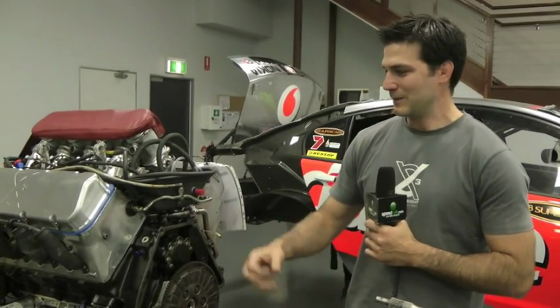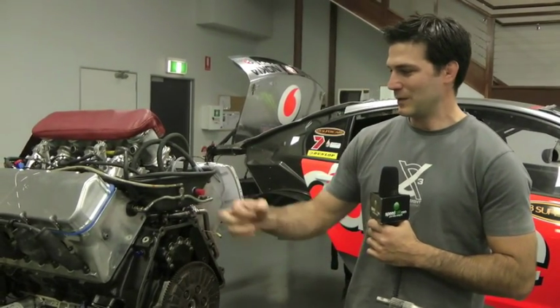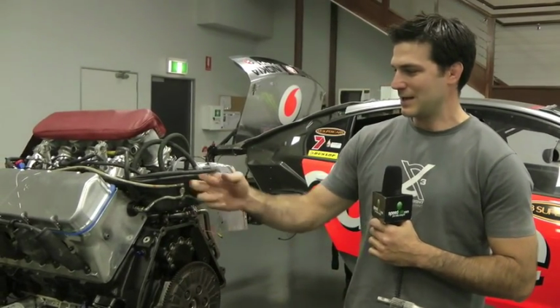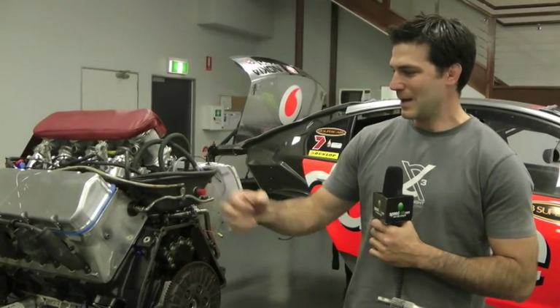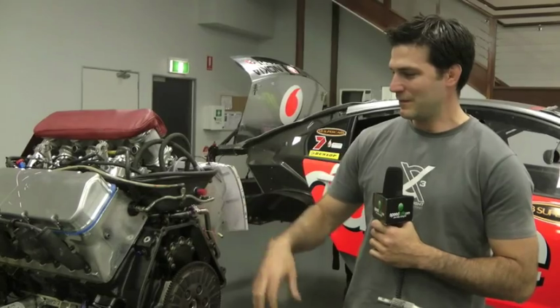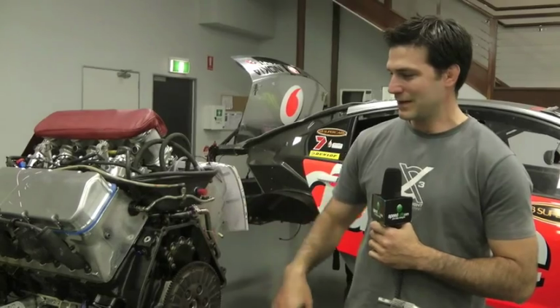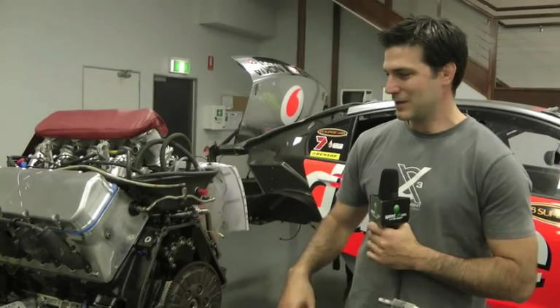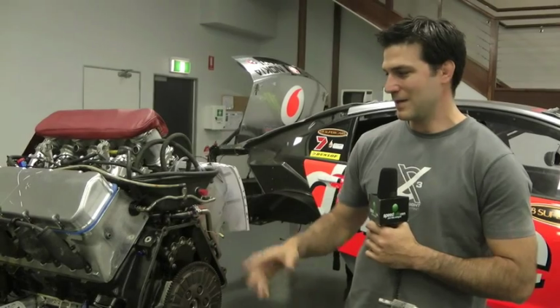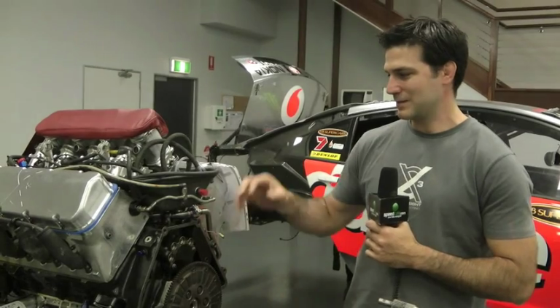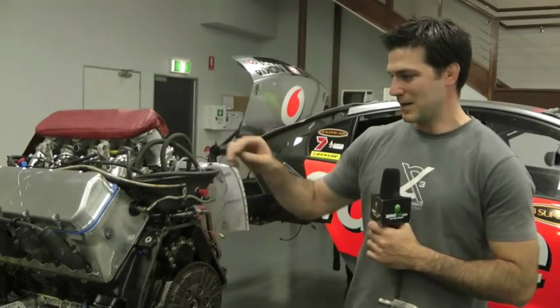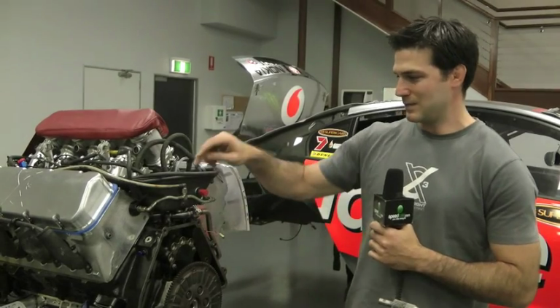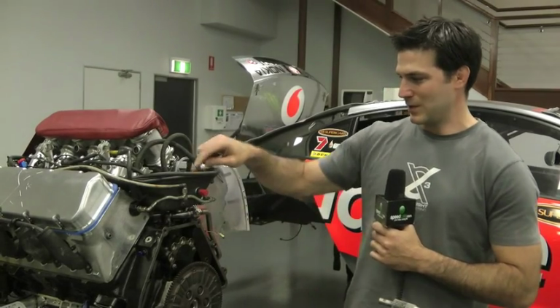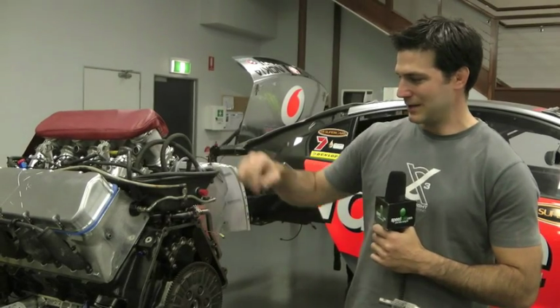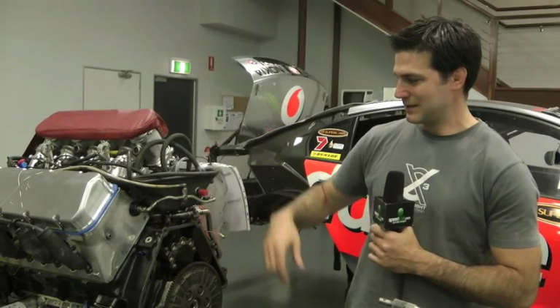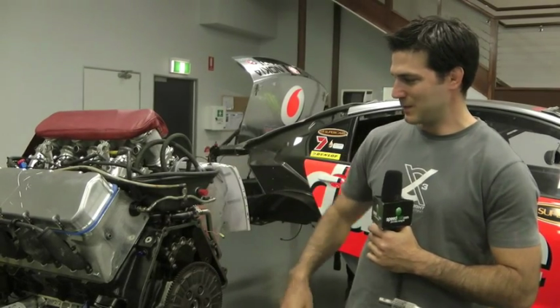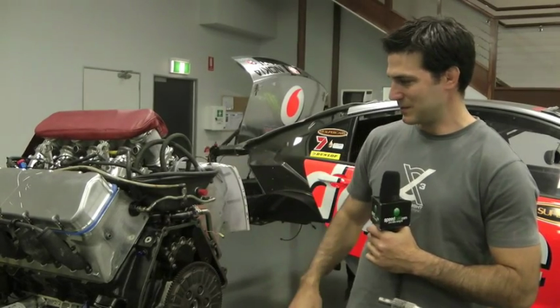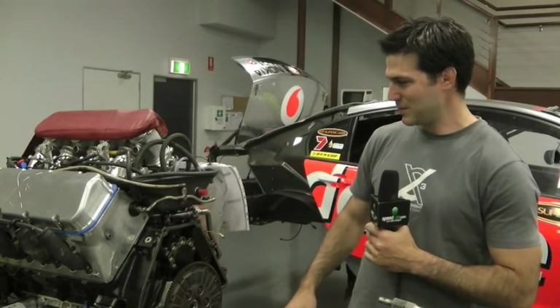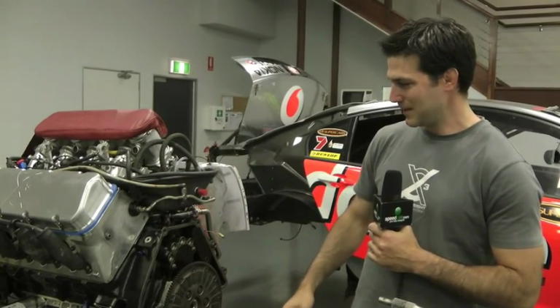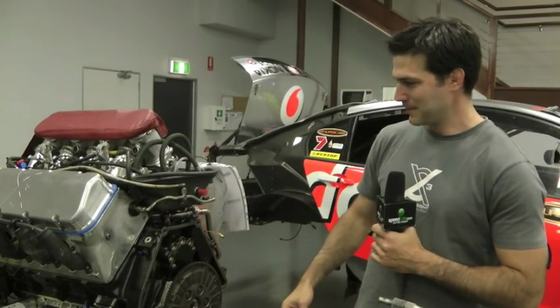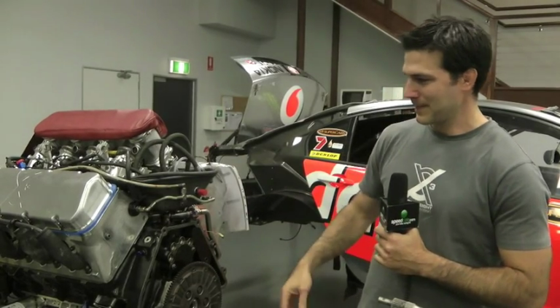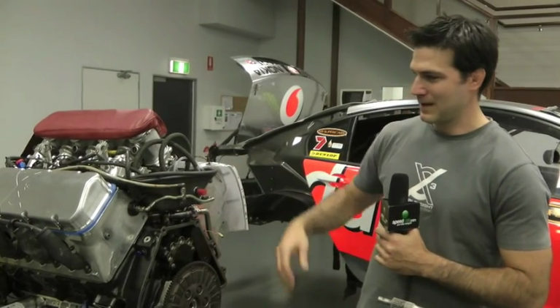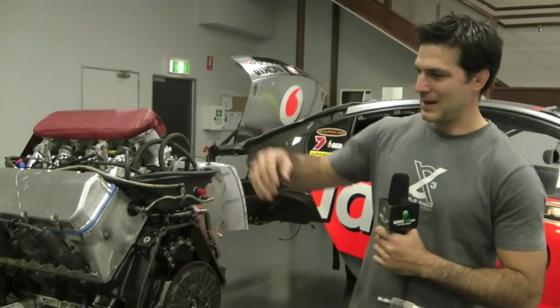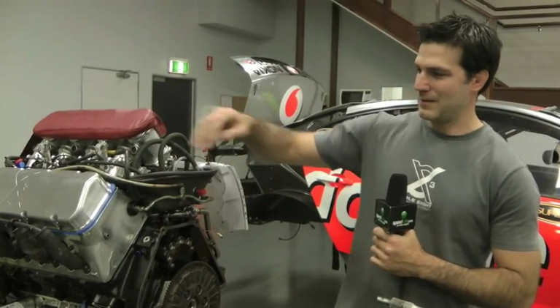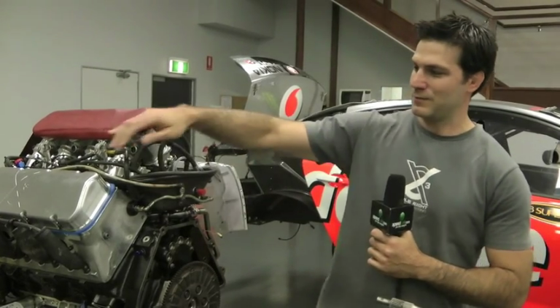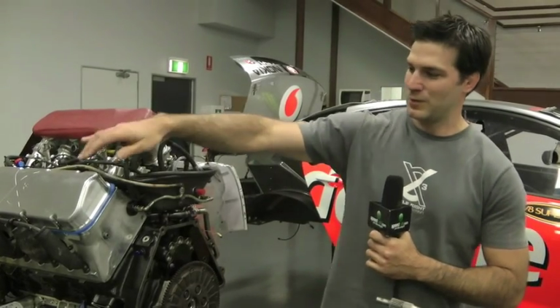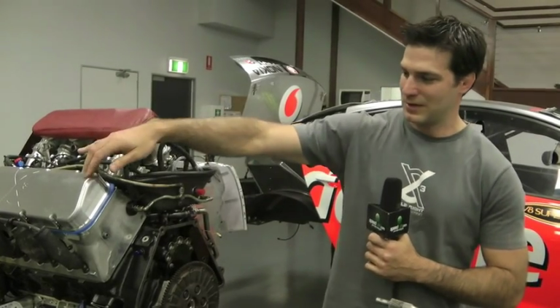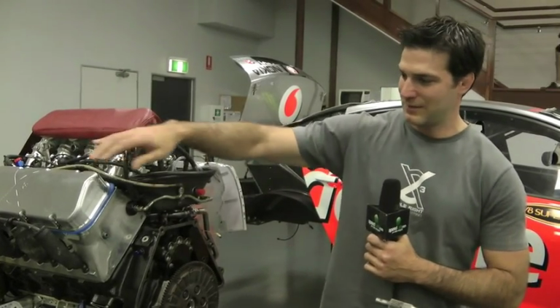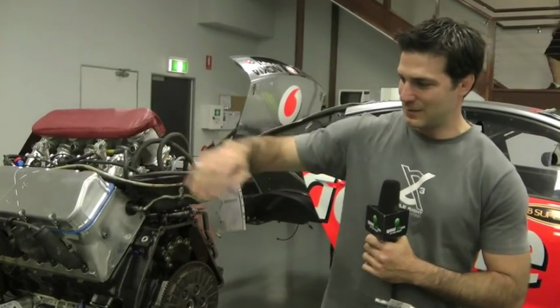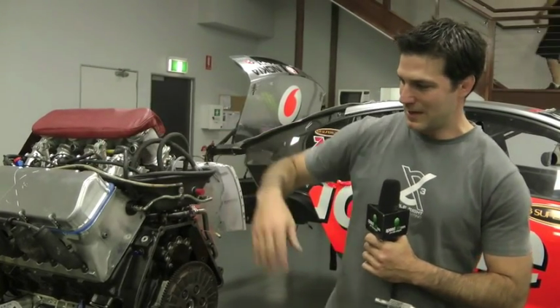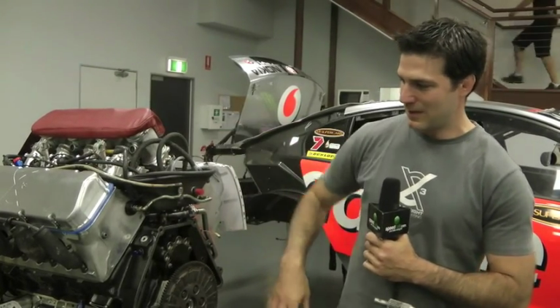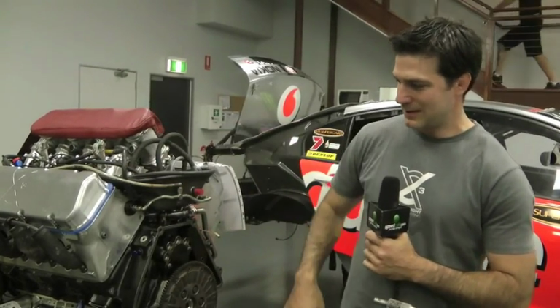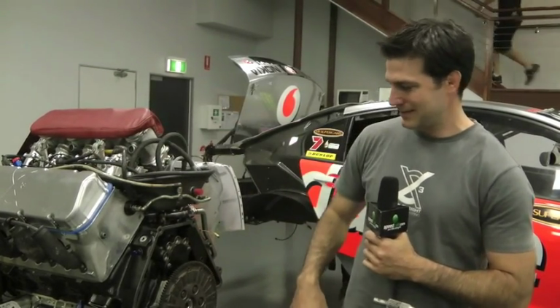We've got a carbon valley tray made by LSM up in Toowoomba, and the rocker covers are made by us.